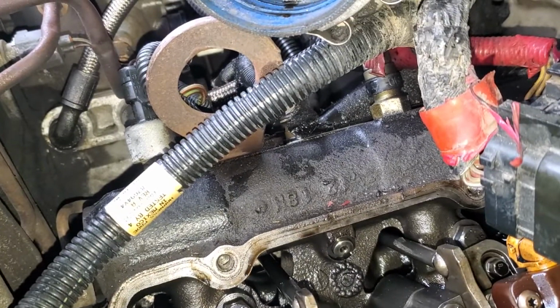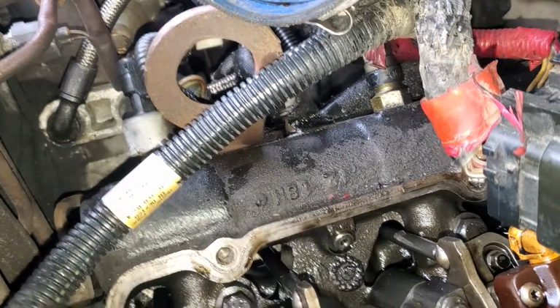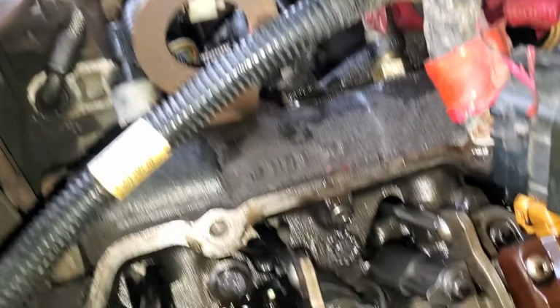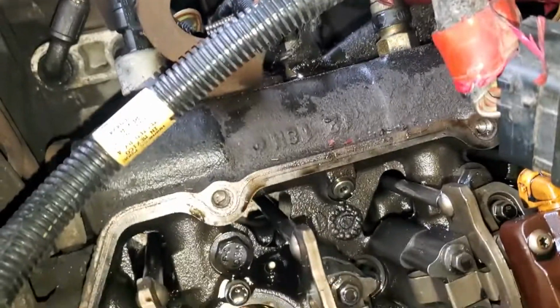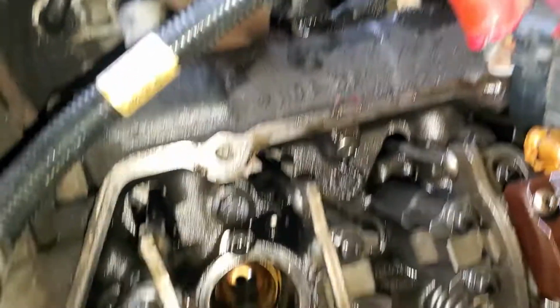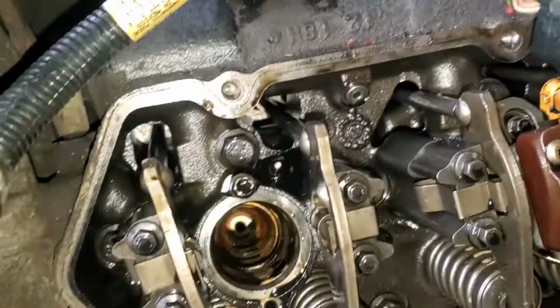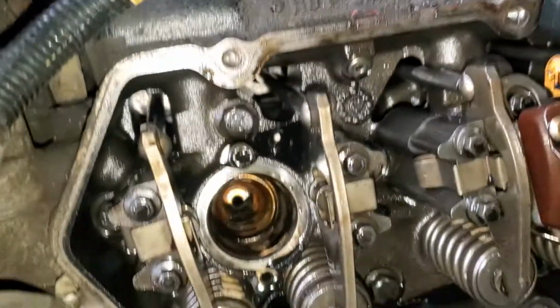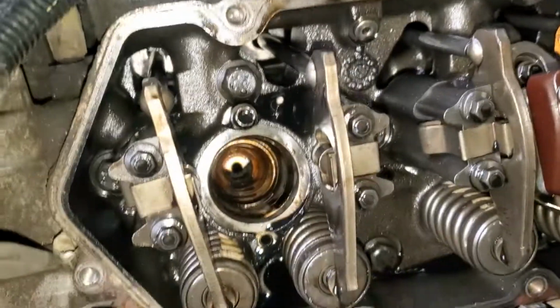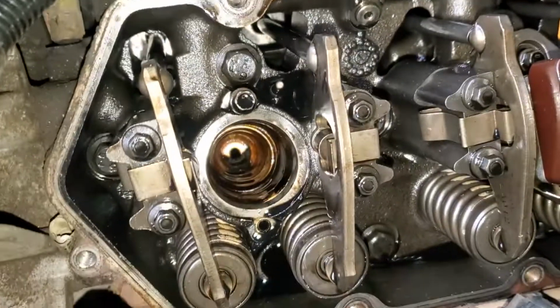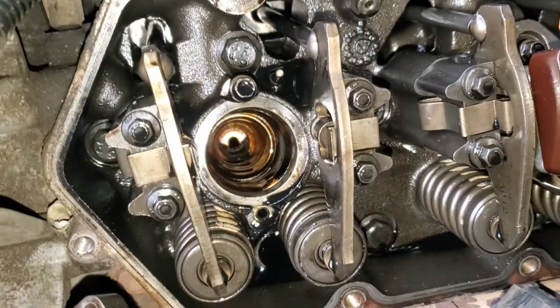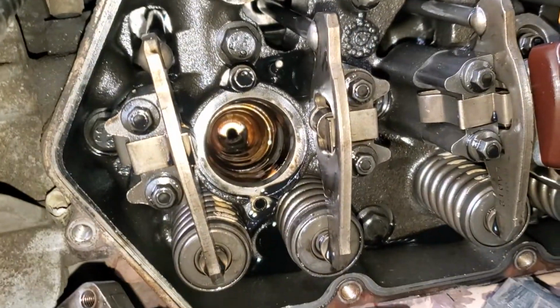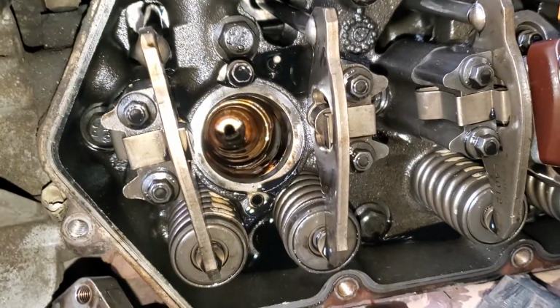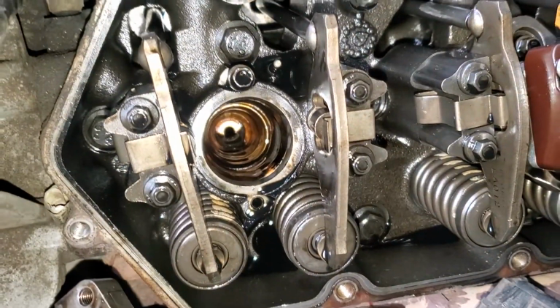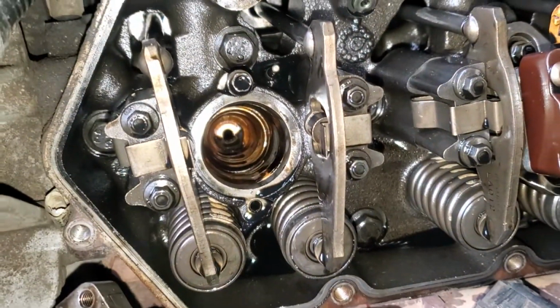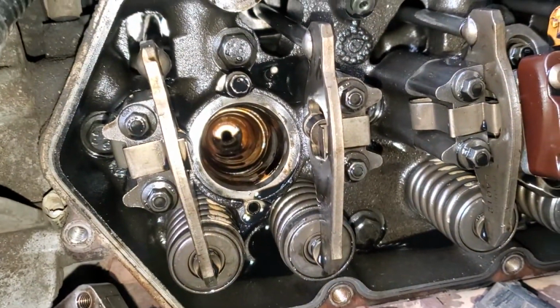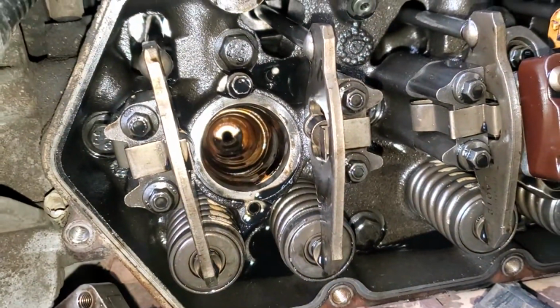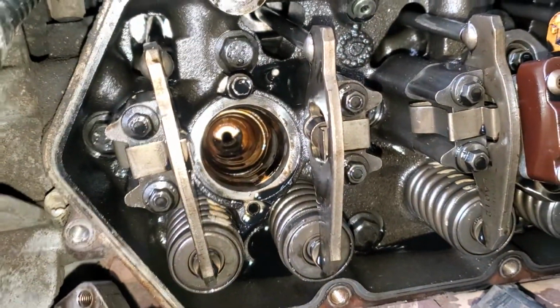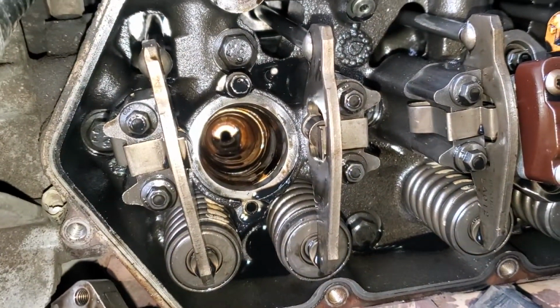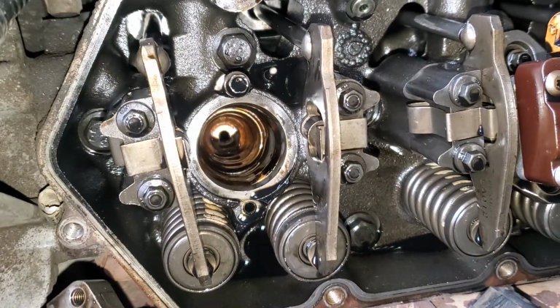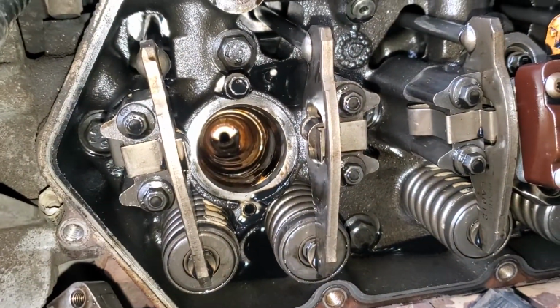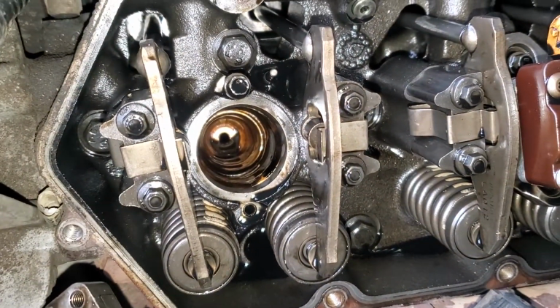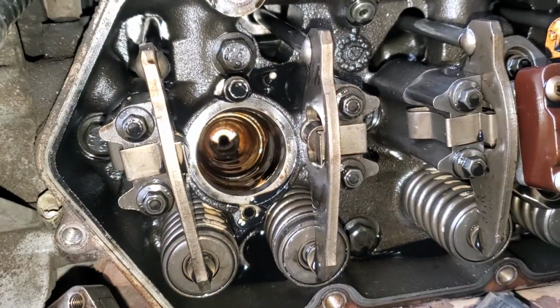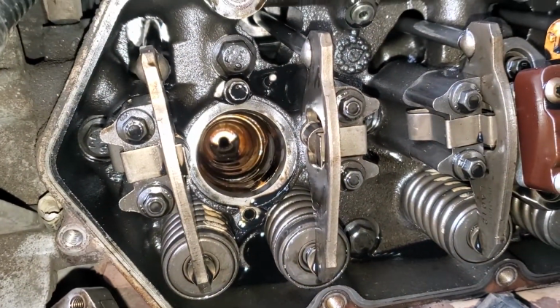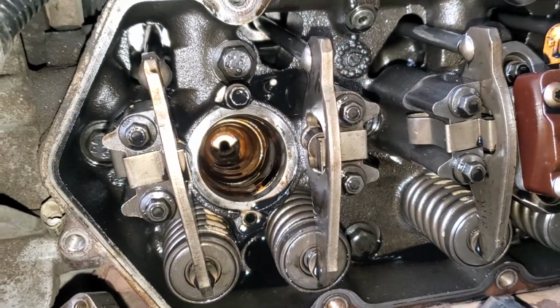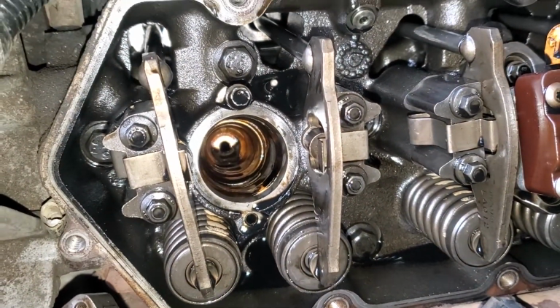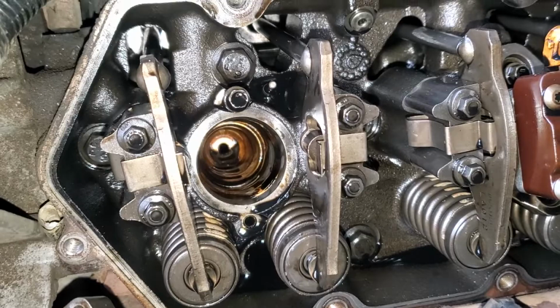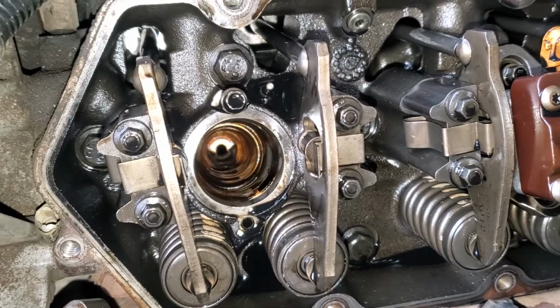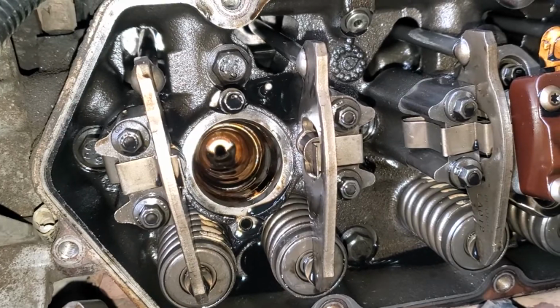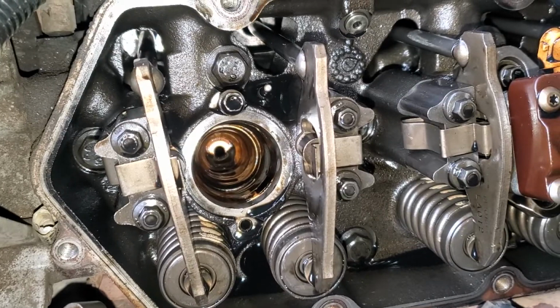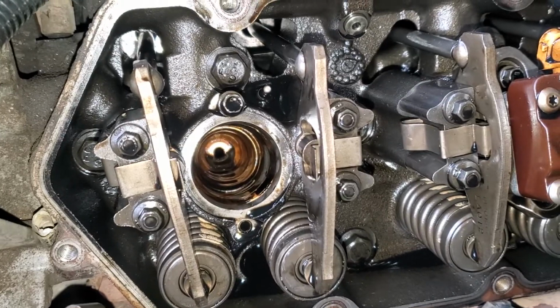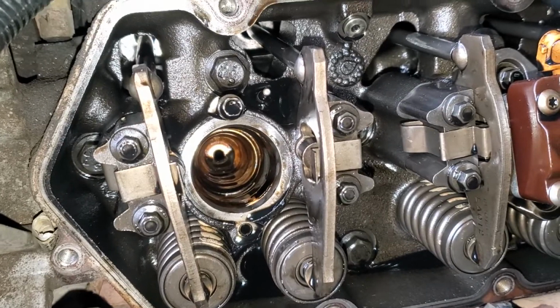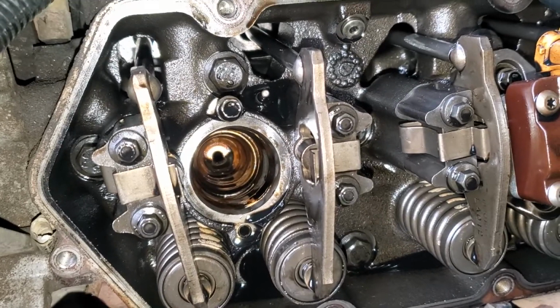Anyway, it's kind of a pain in the butt, but it is what it is.